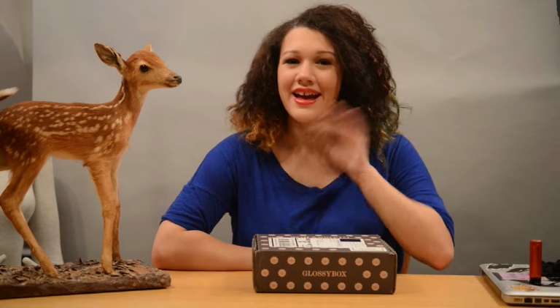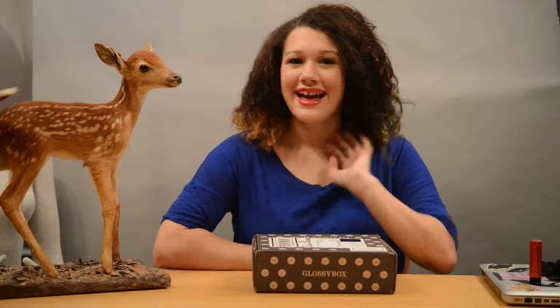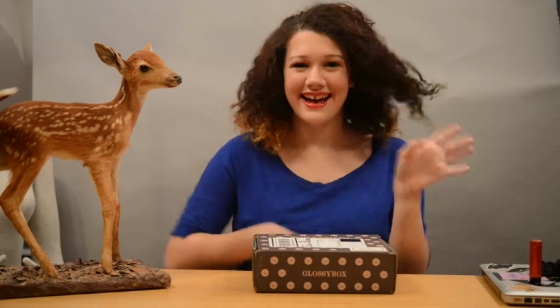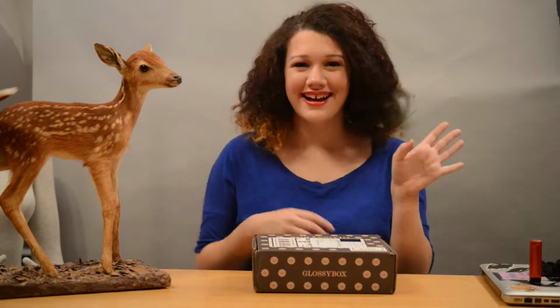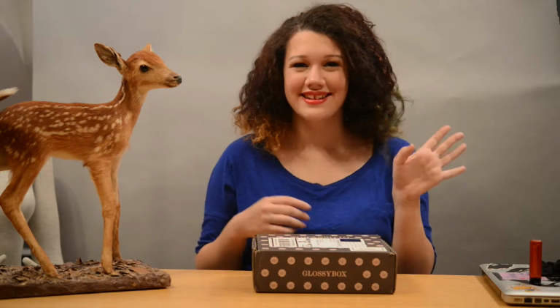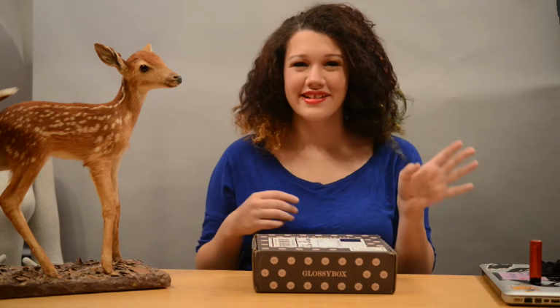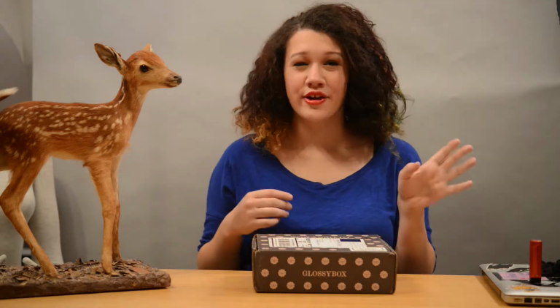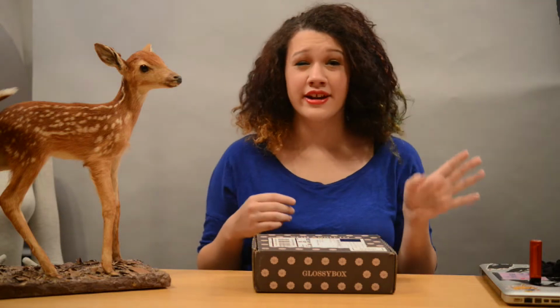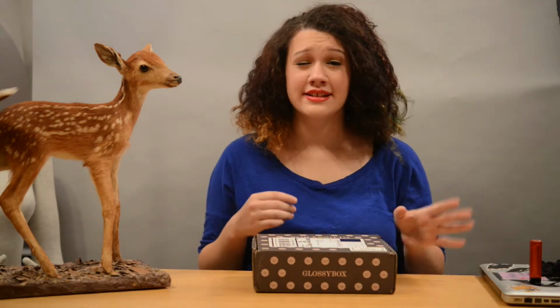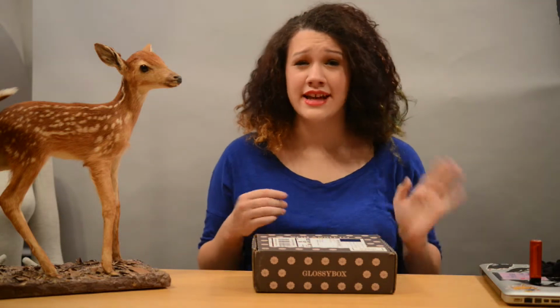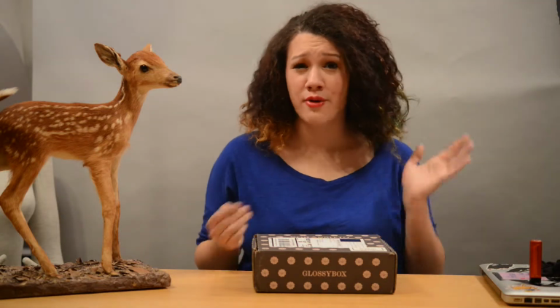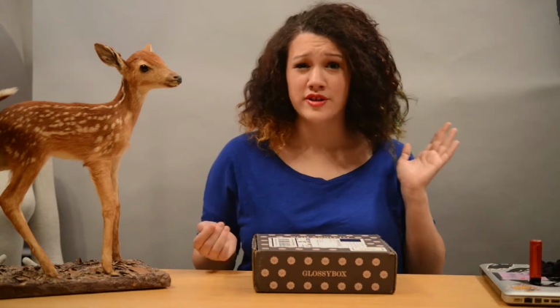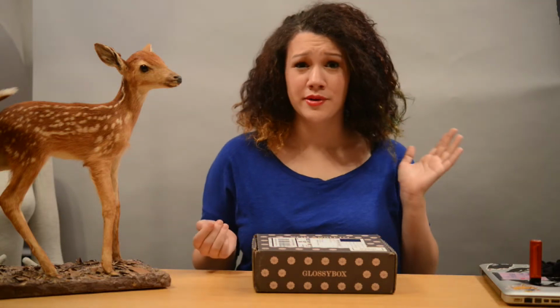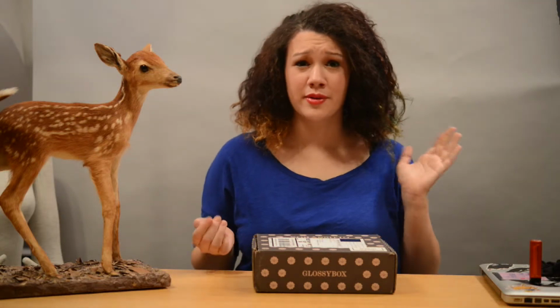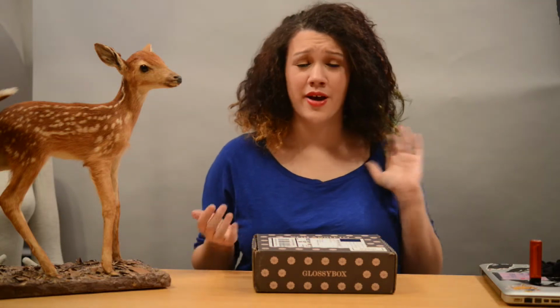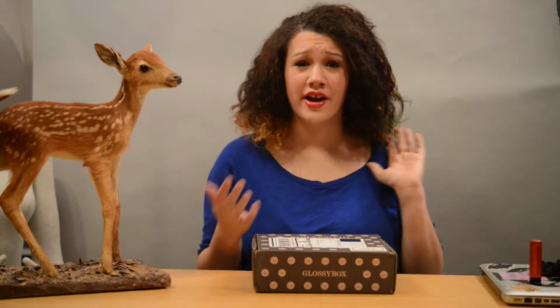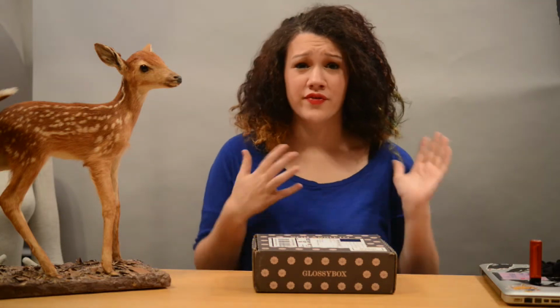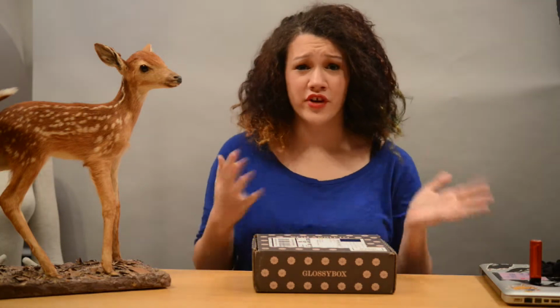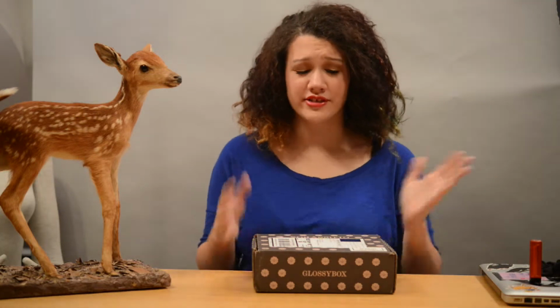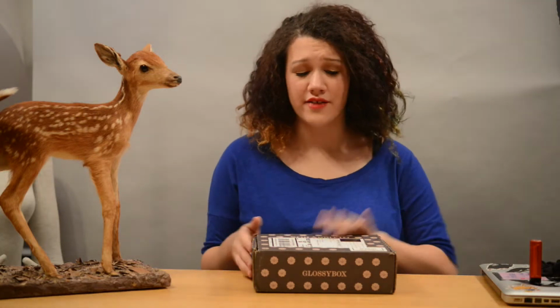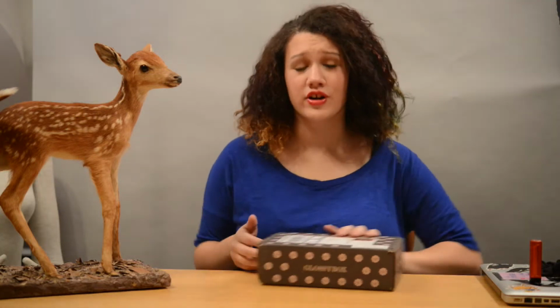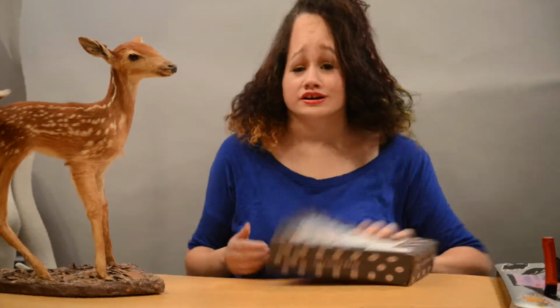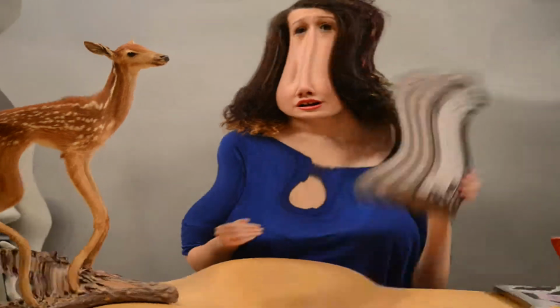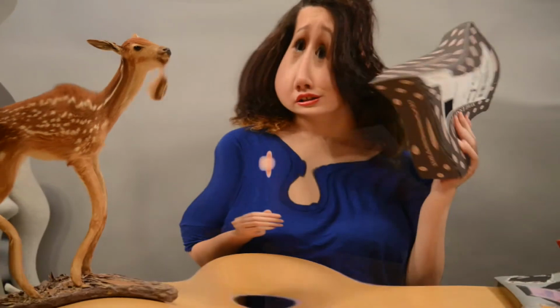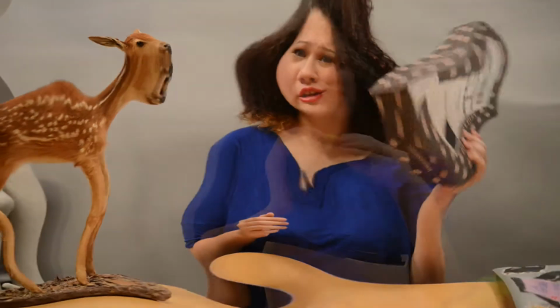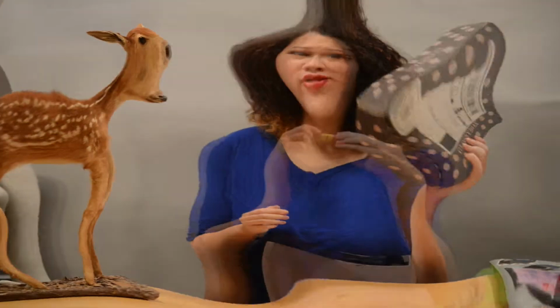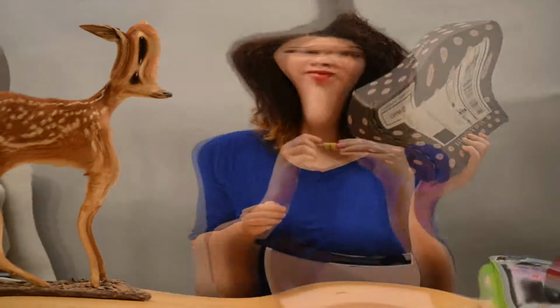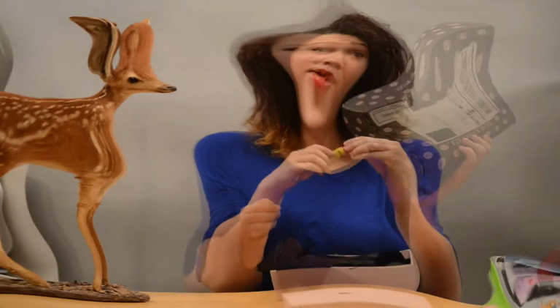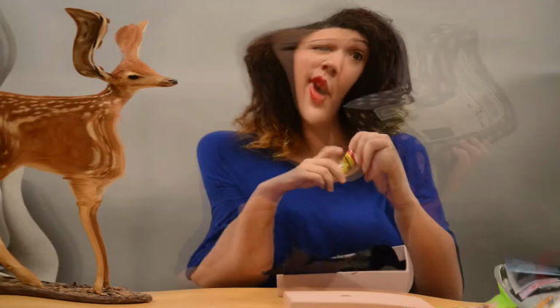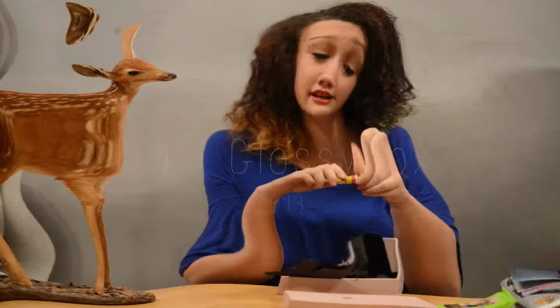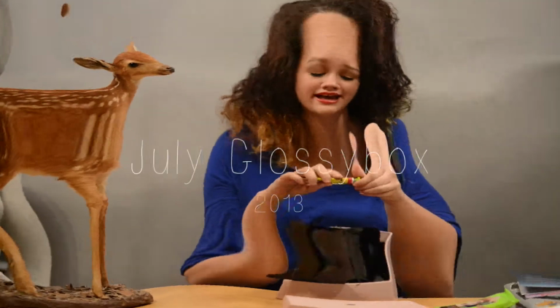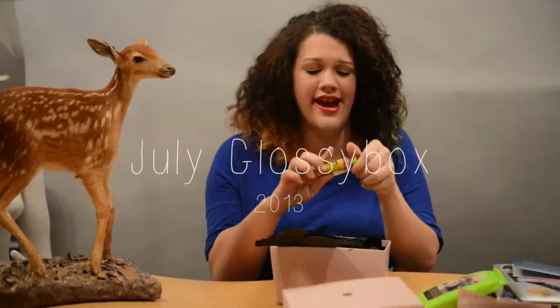Hey guys, it's Logan, and today I'm going to be doing my first ever Glossy Box unboxing.